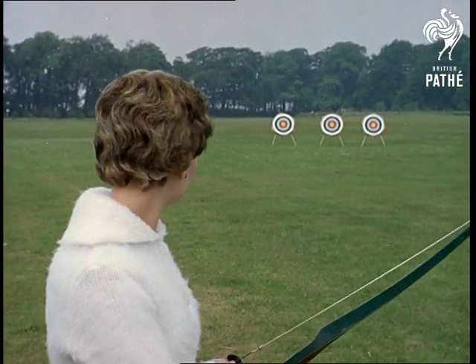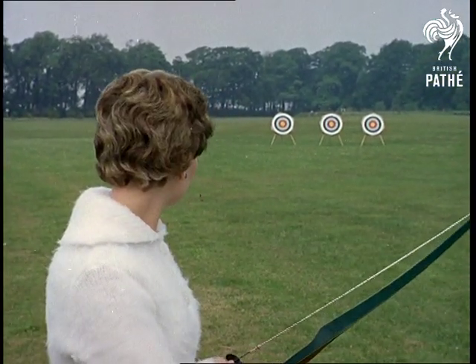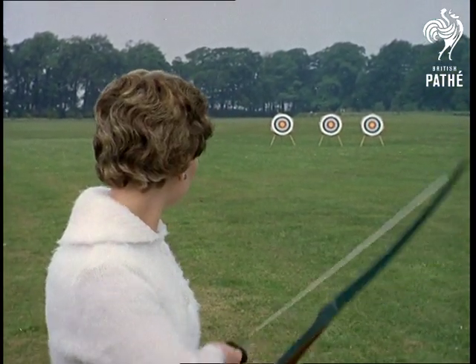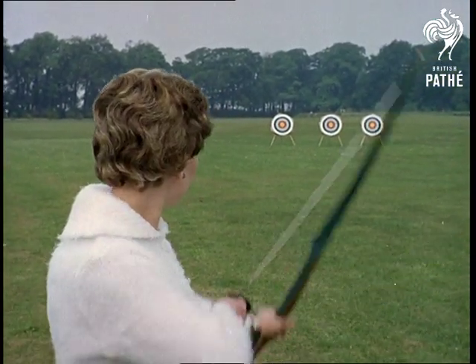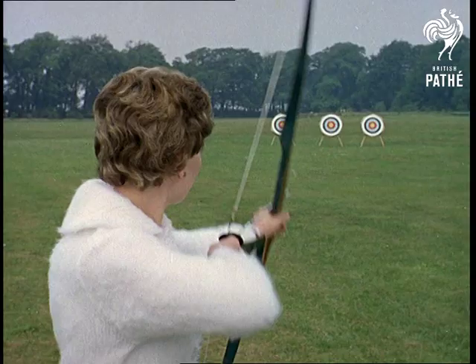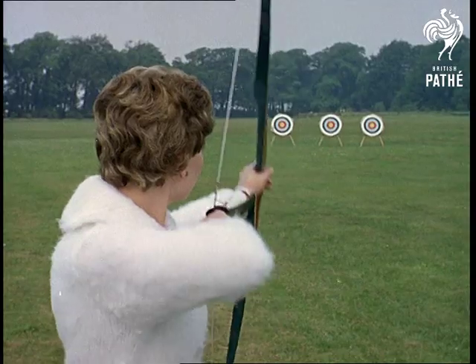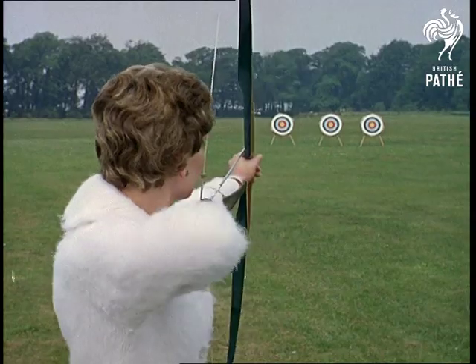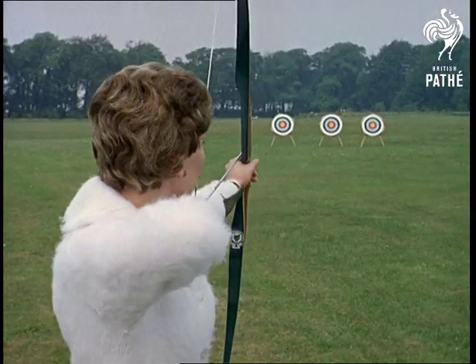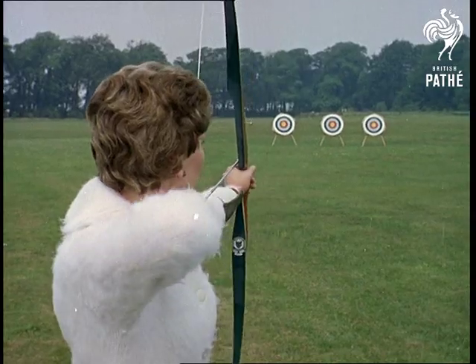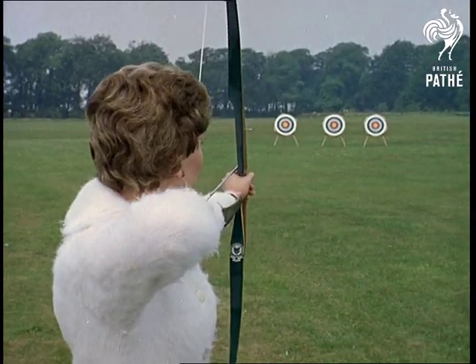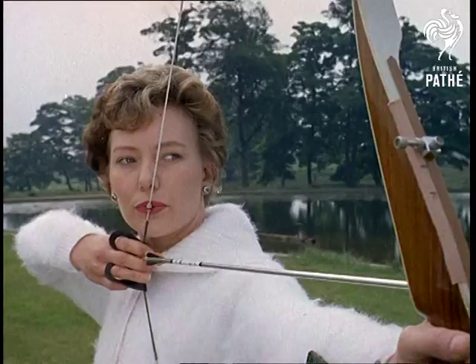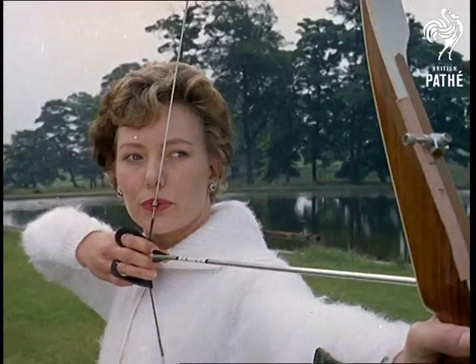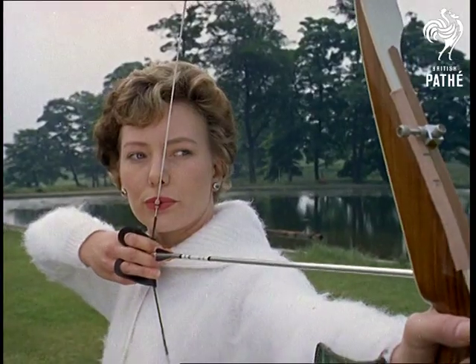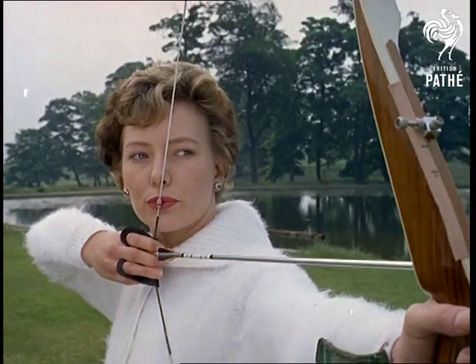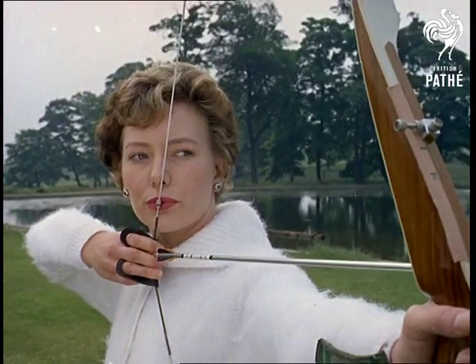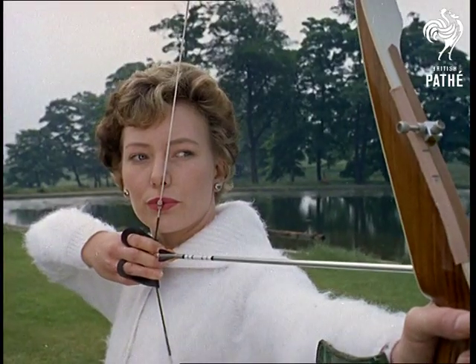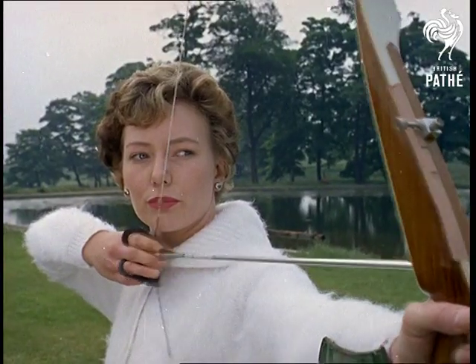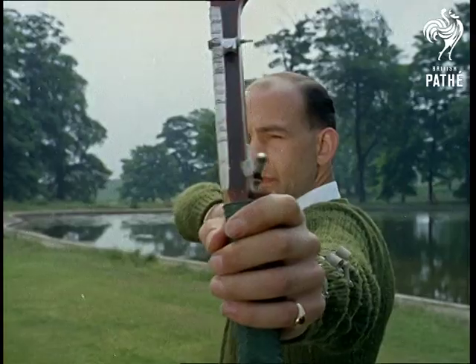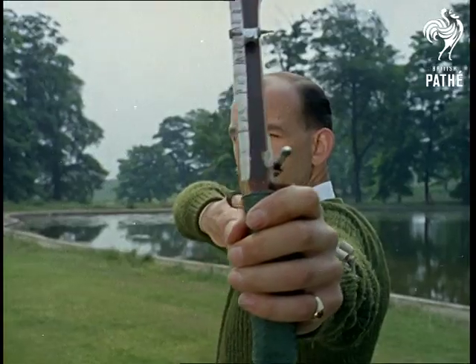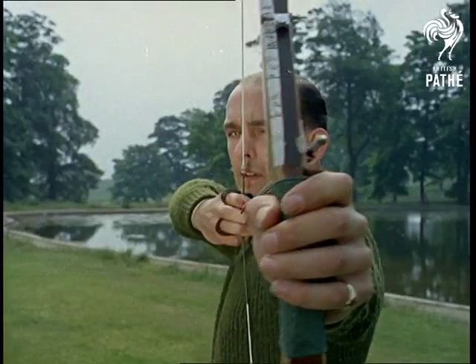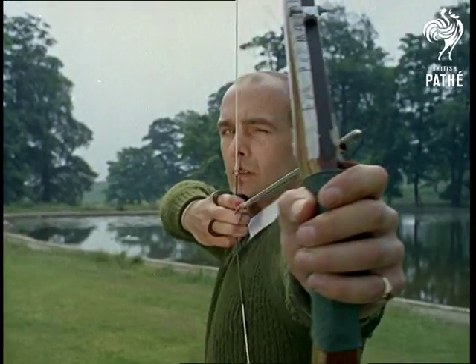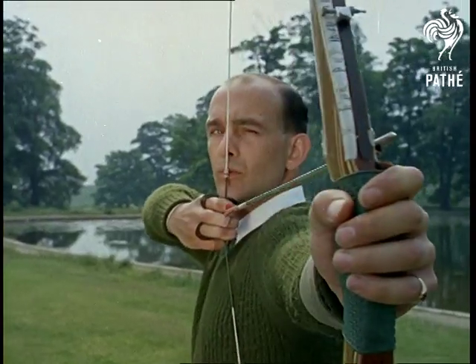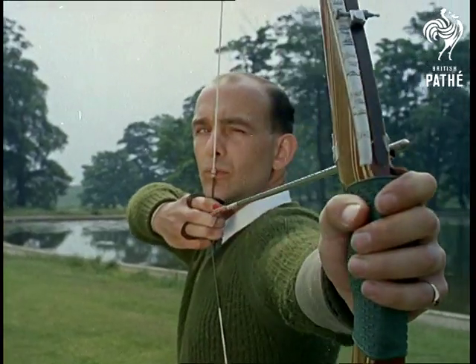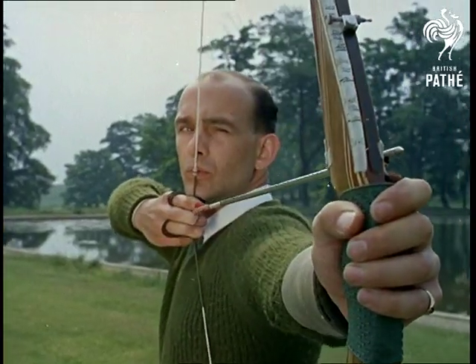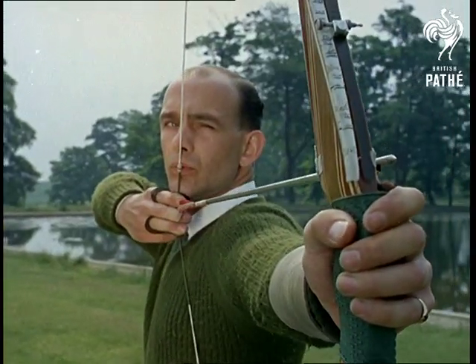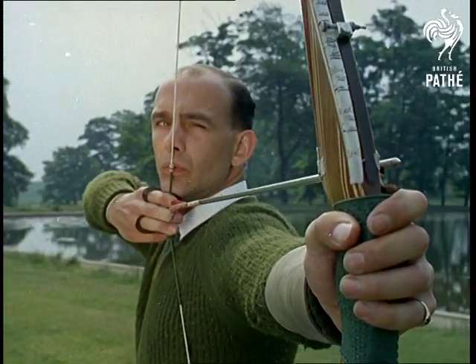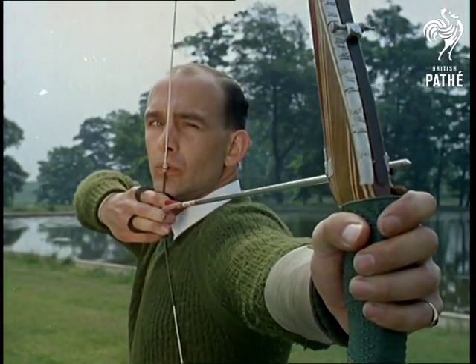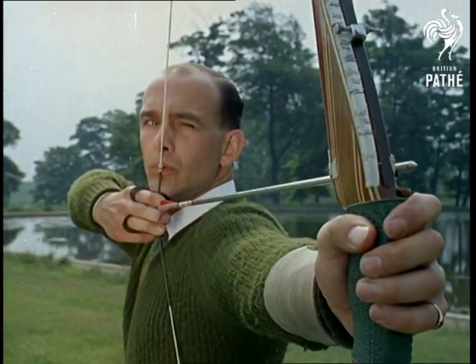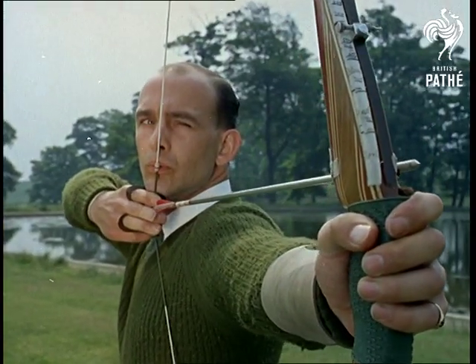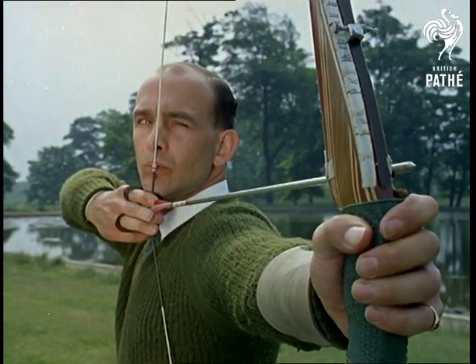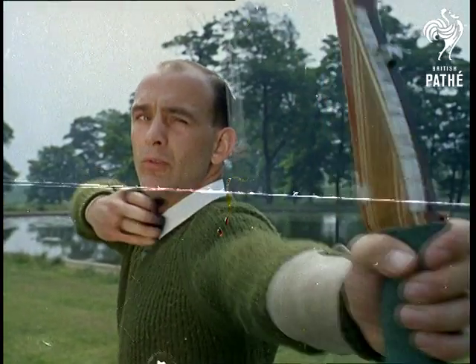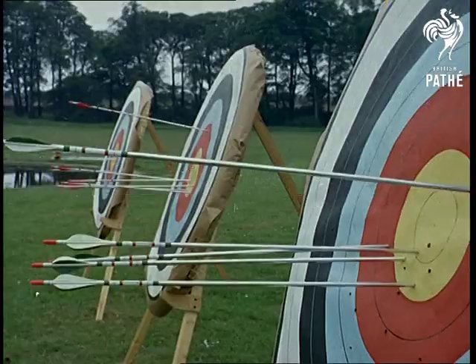Such is the skill of these archers, such is the accuracy of their bows, that we rarely get a bull's eye view.